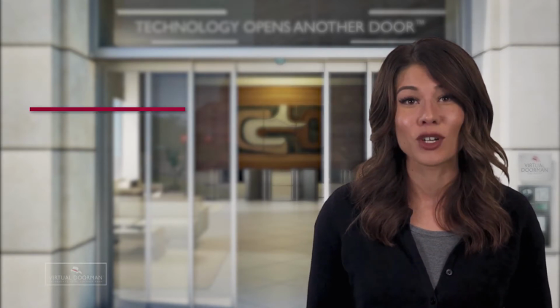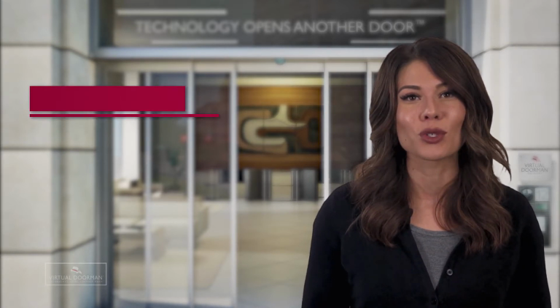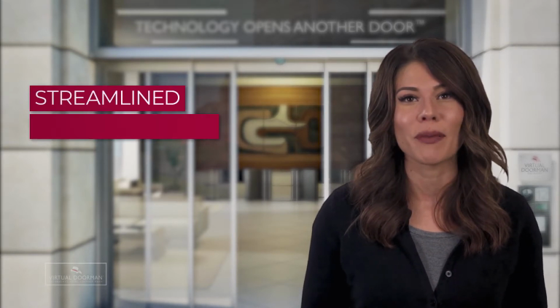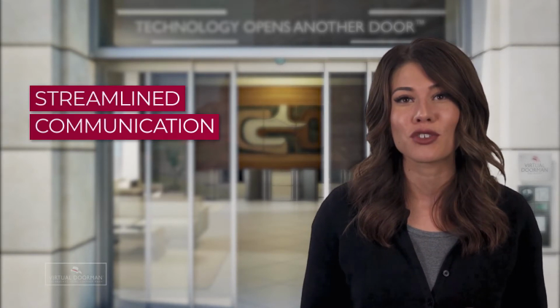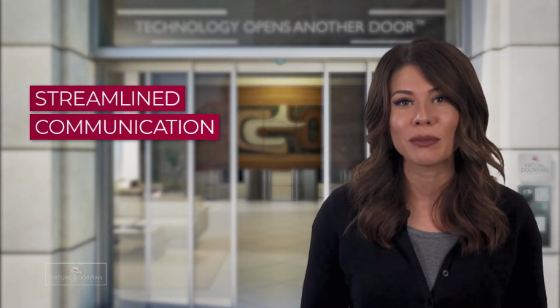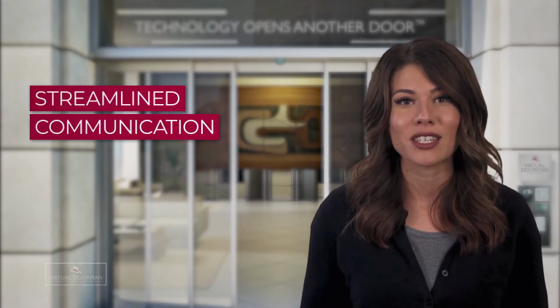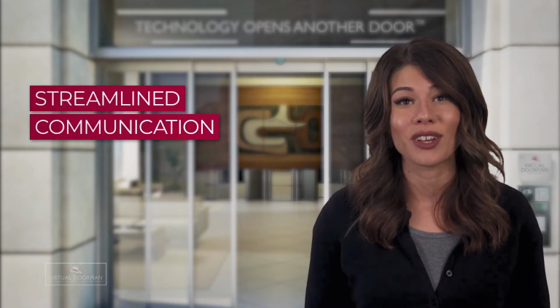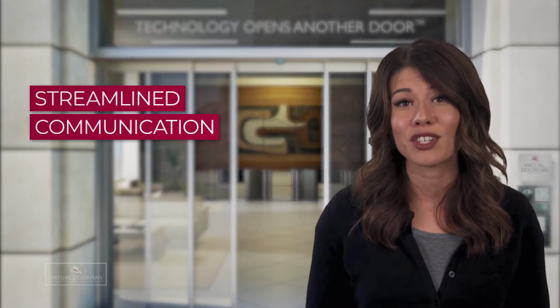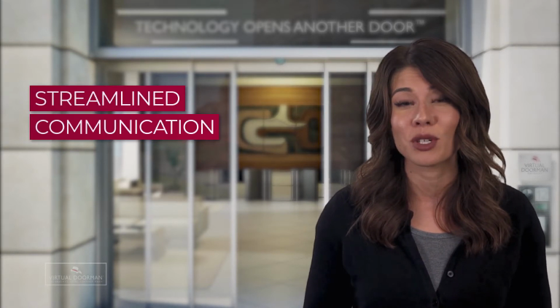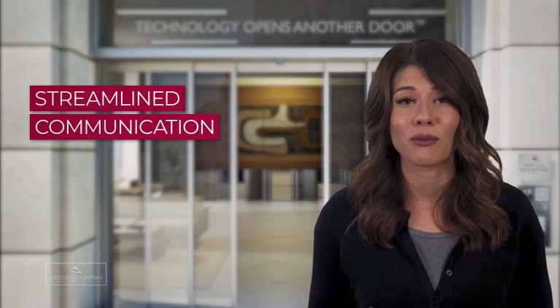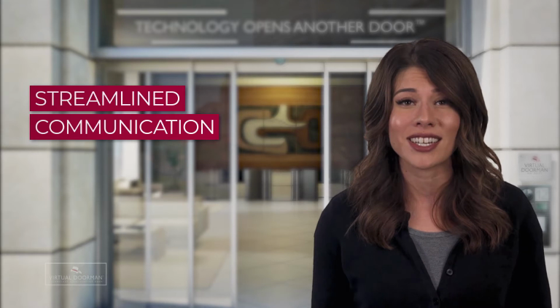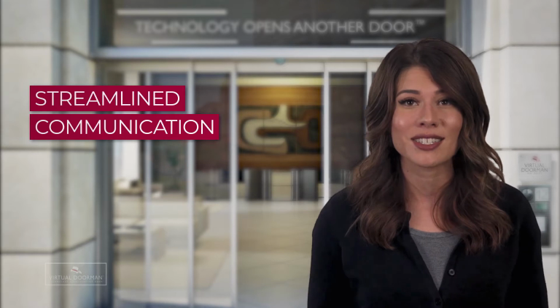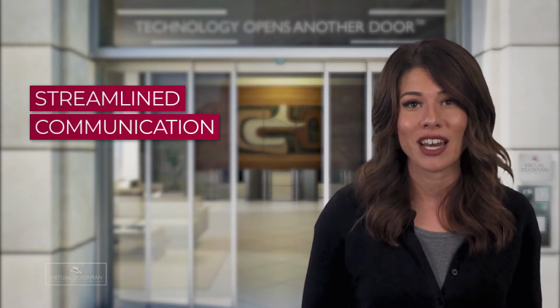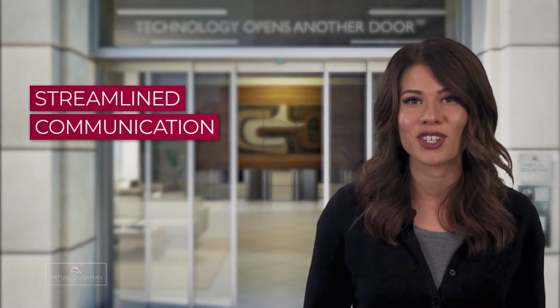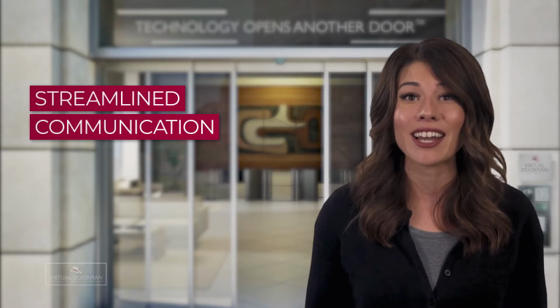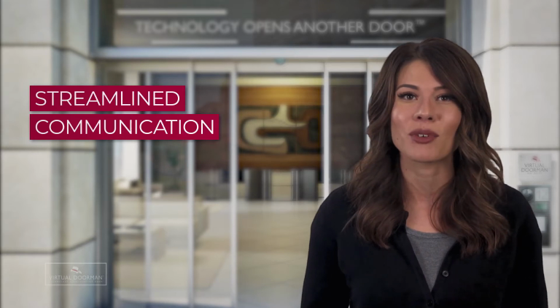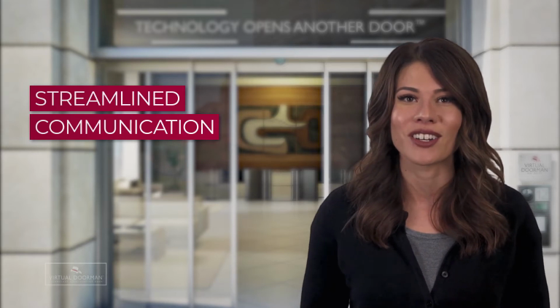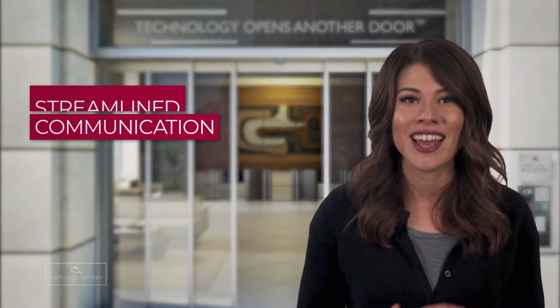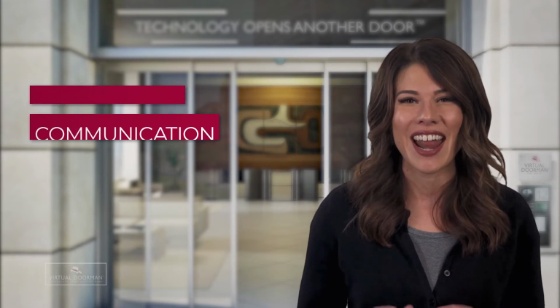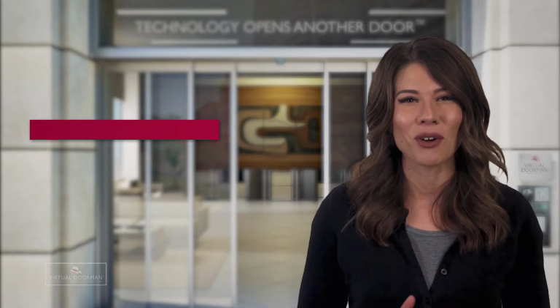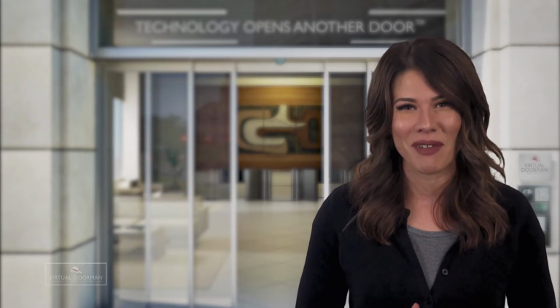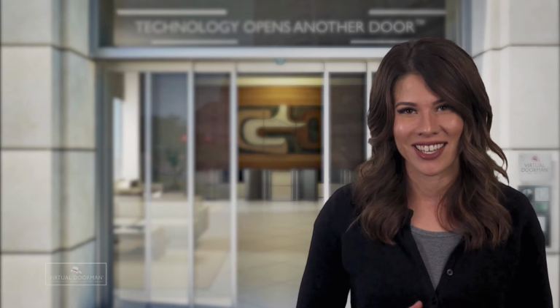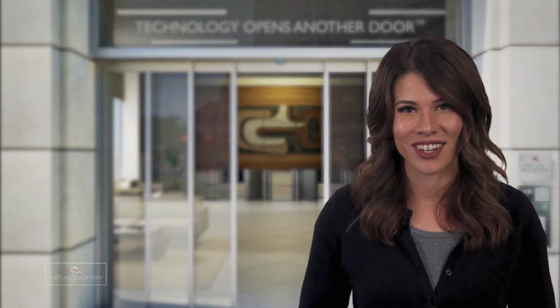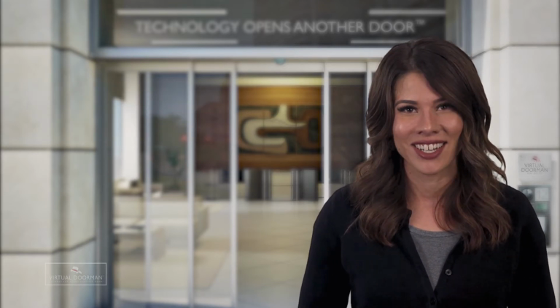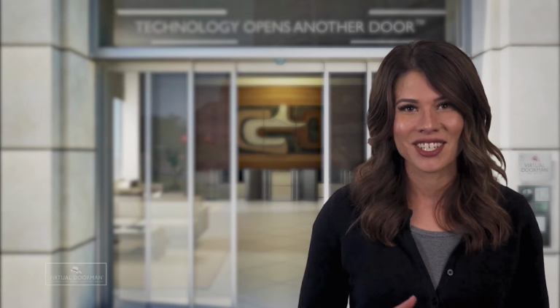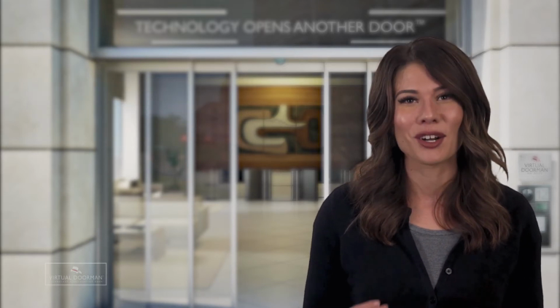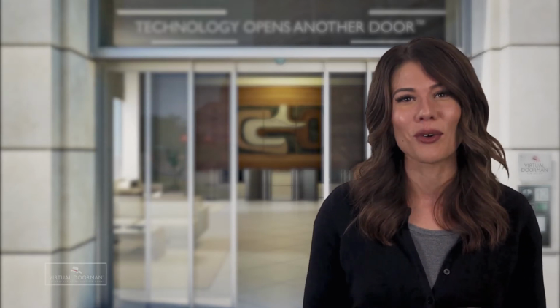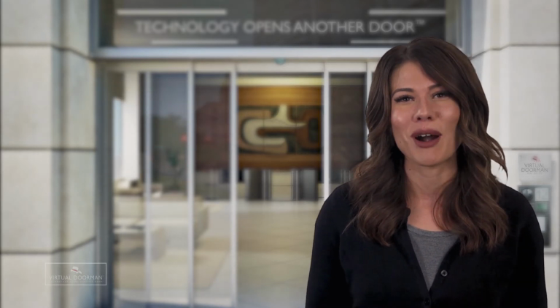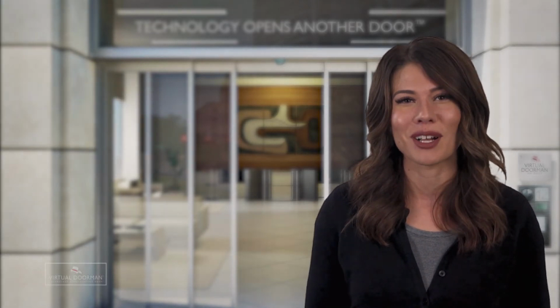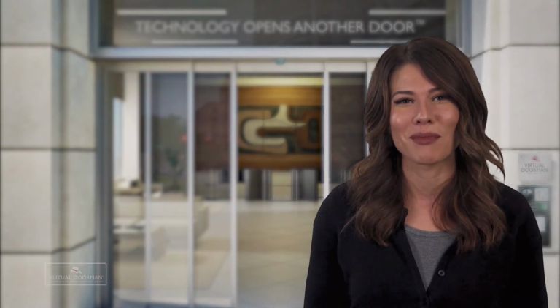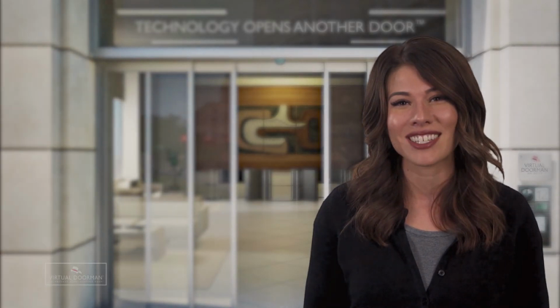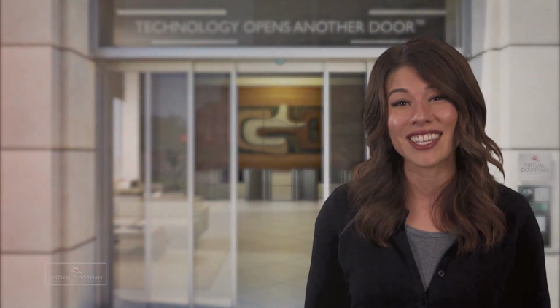Virtual Doorman streamlines communication between residents, managers, and operators at our command center. Secure your apartment complex today.